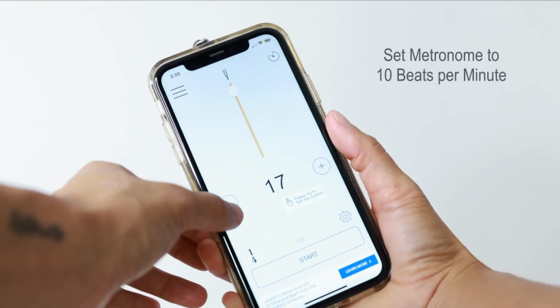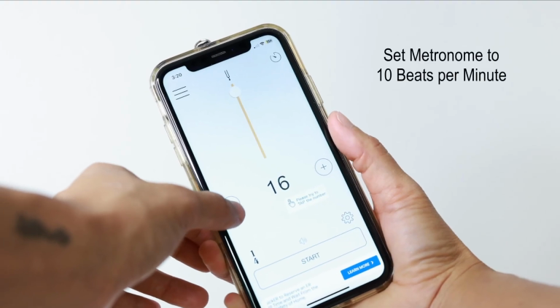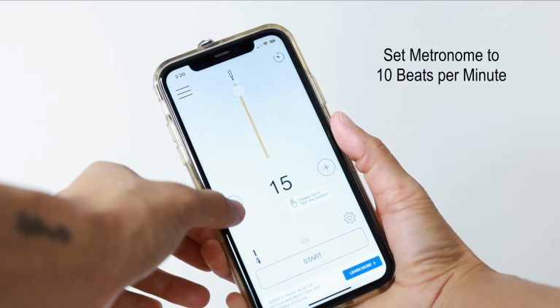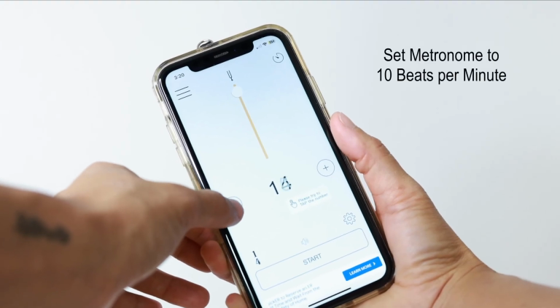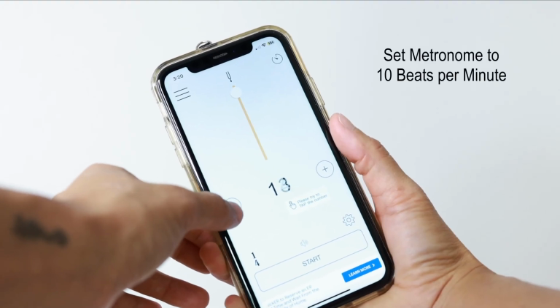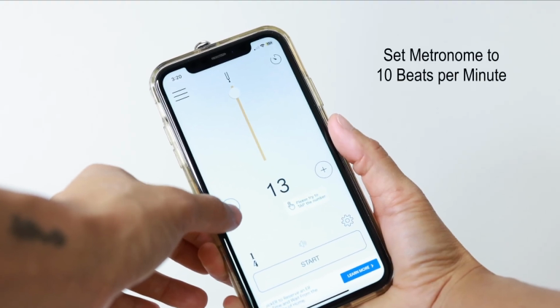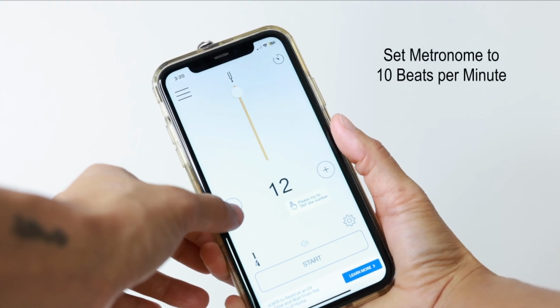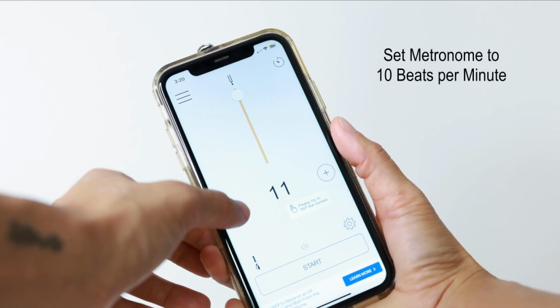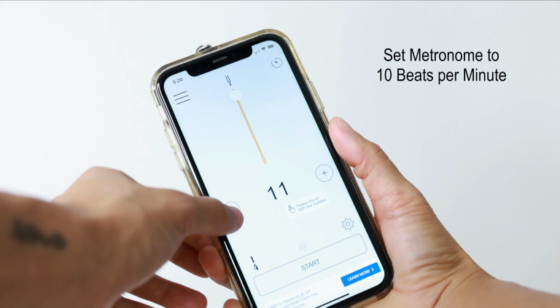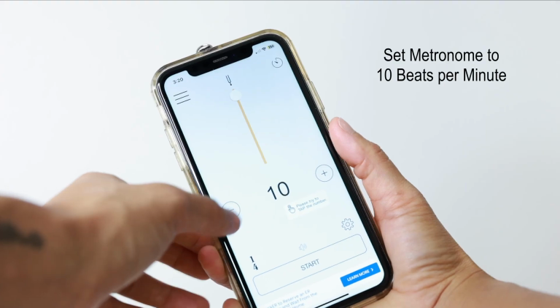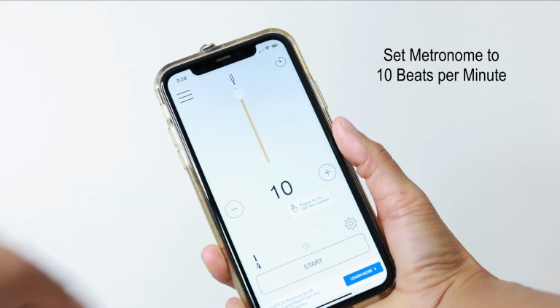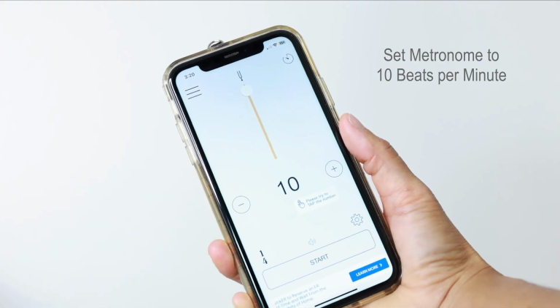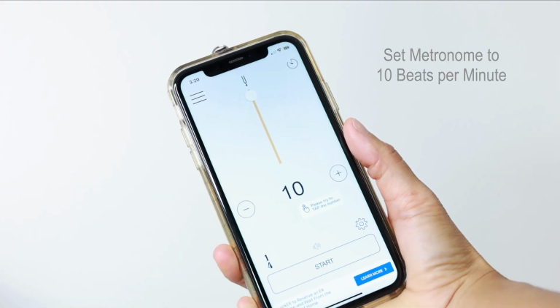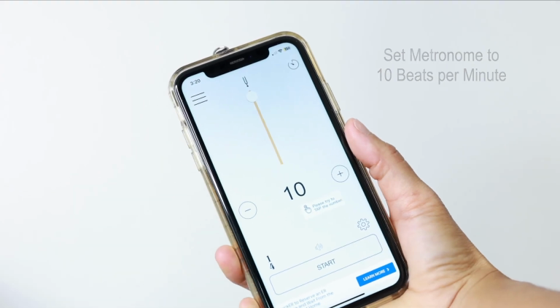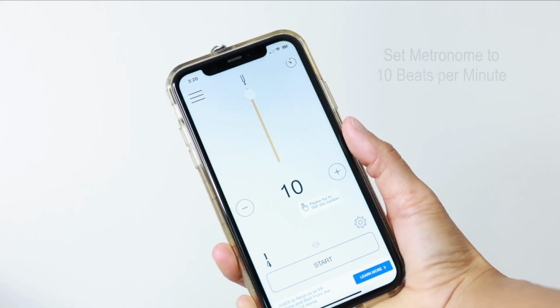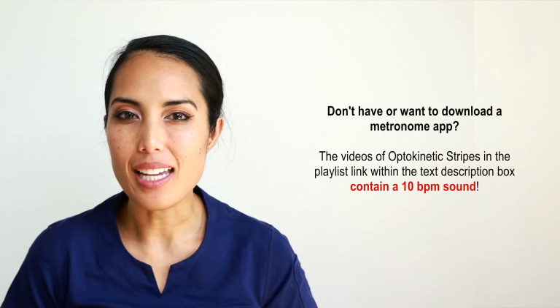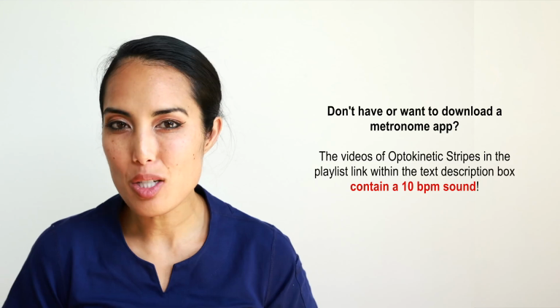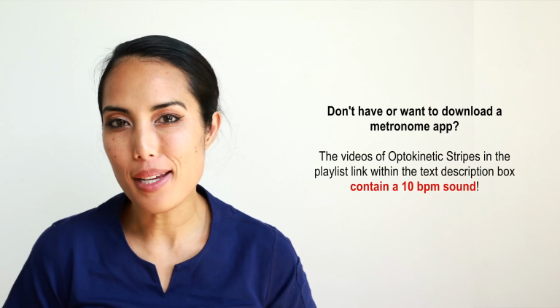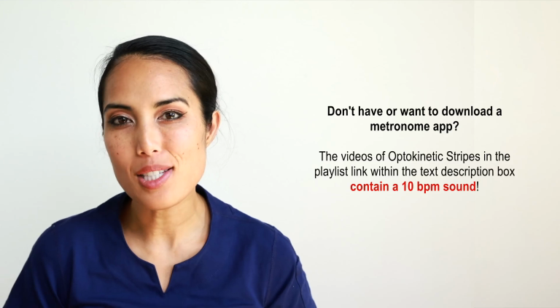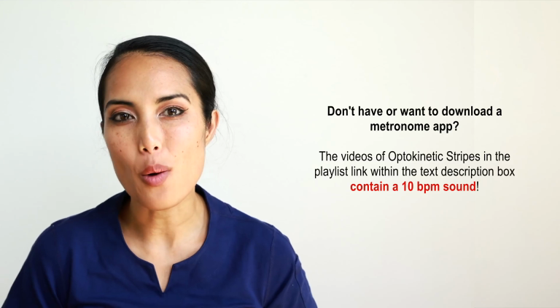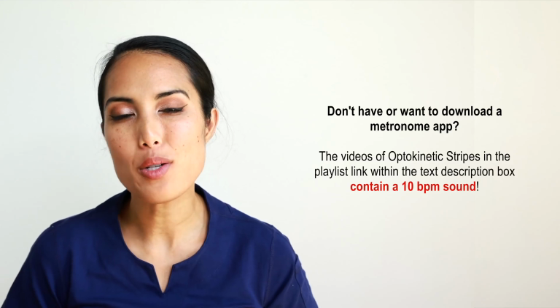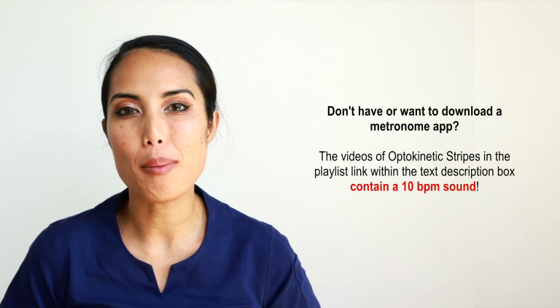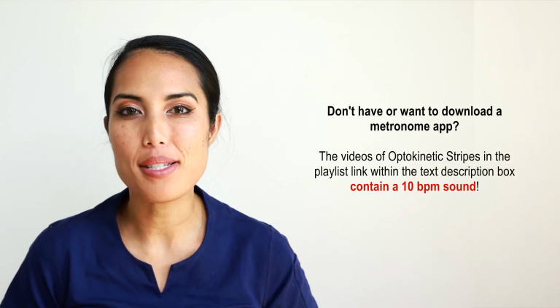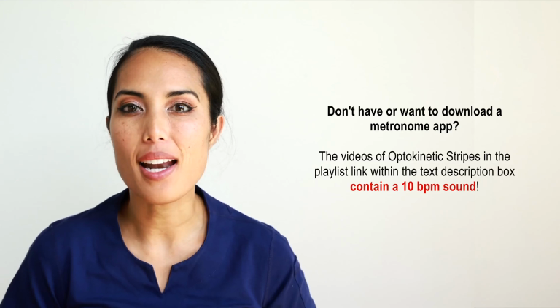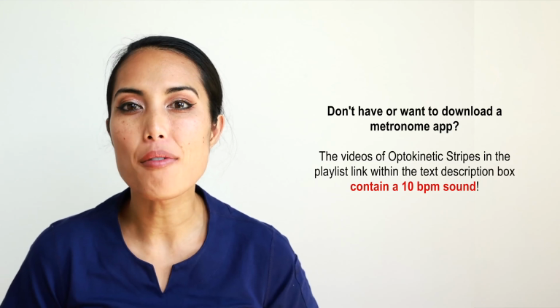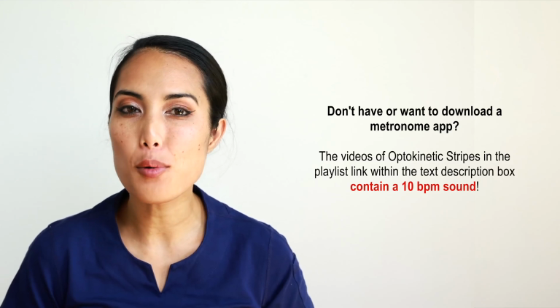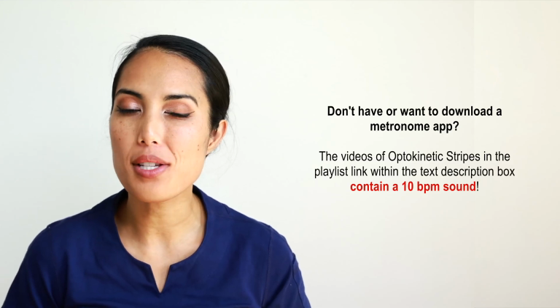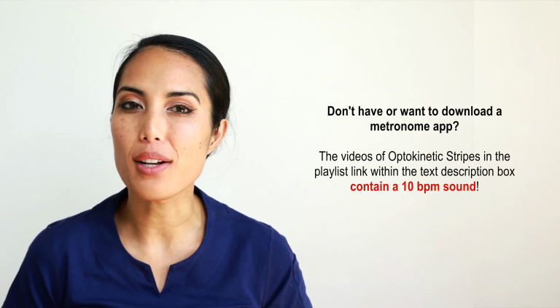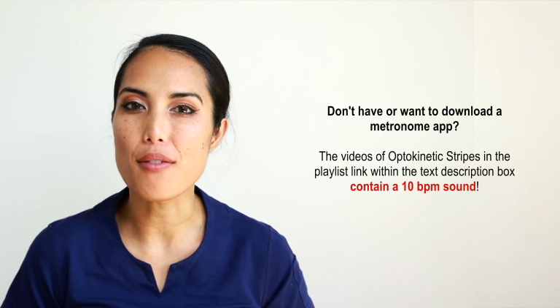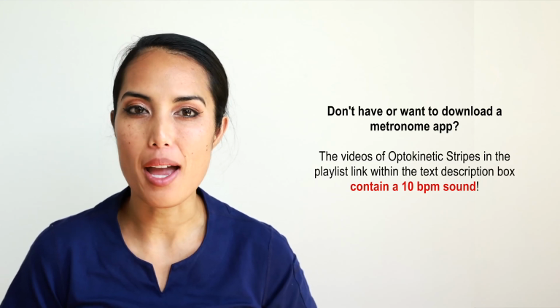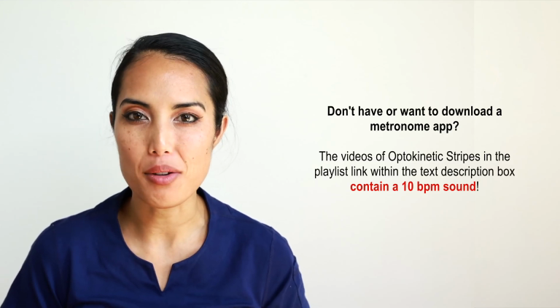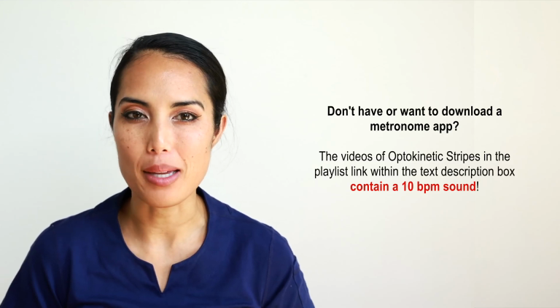Set your metronome to 10 beats per minute. Each beat is going to represent a full cycle of head movement.